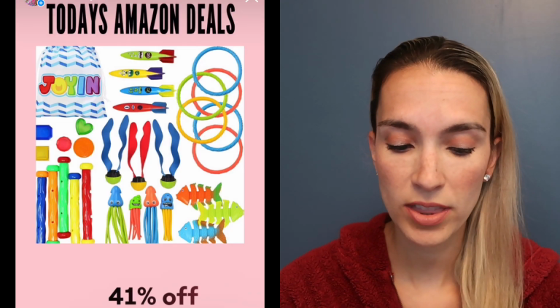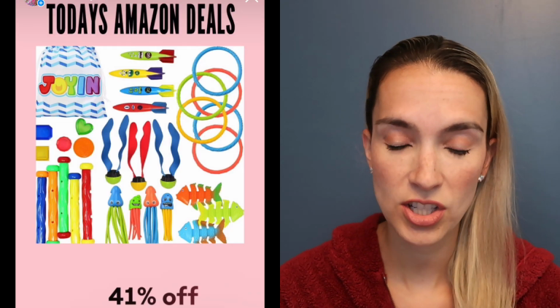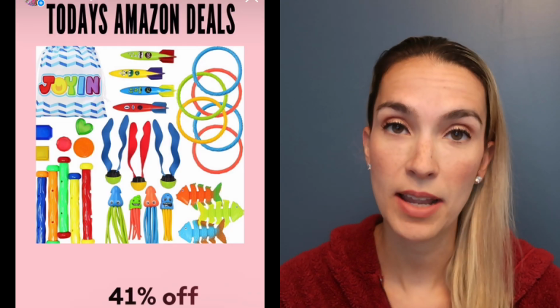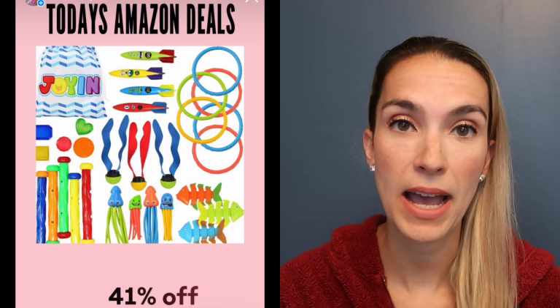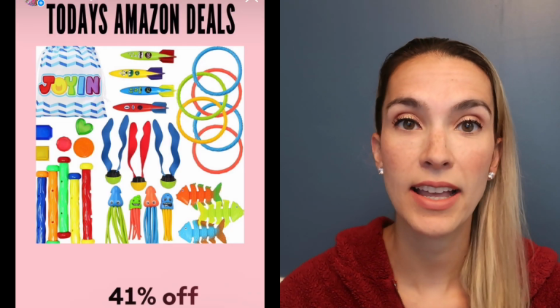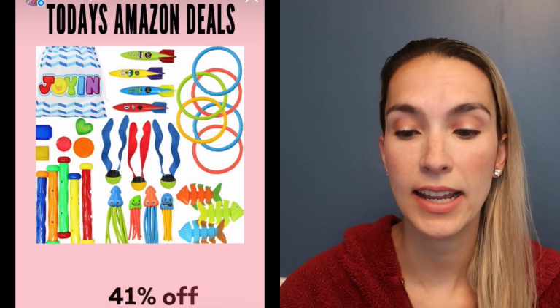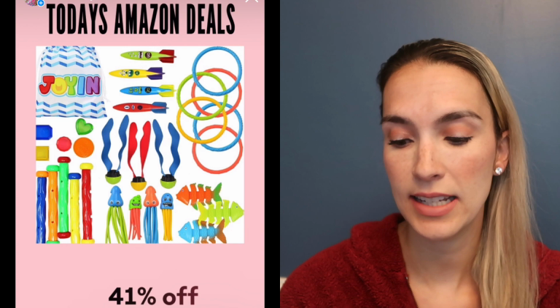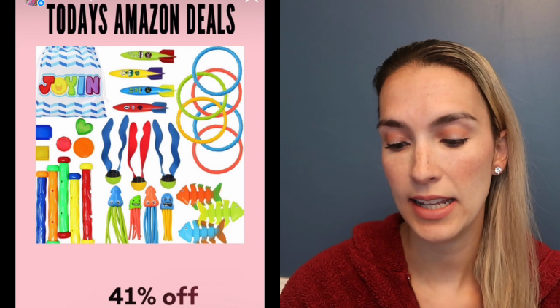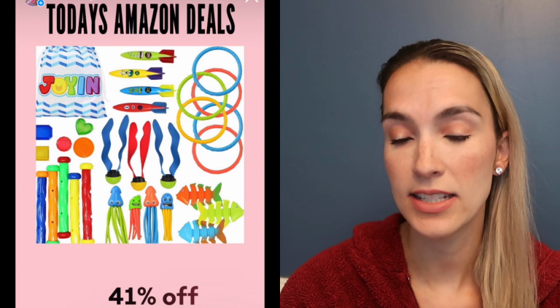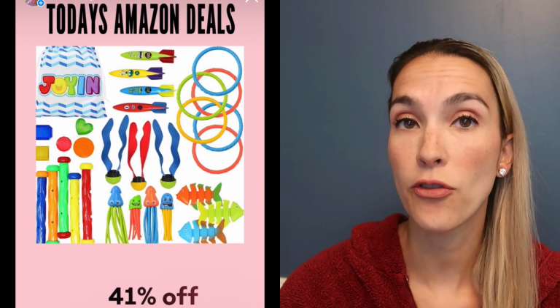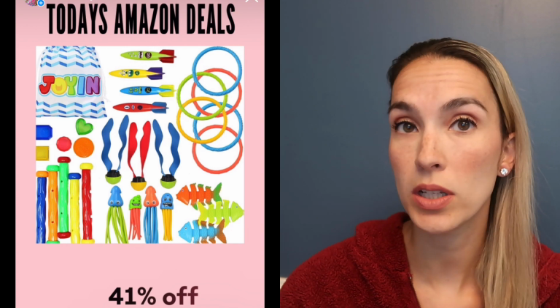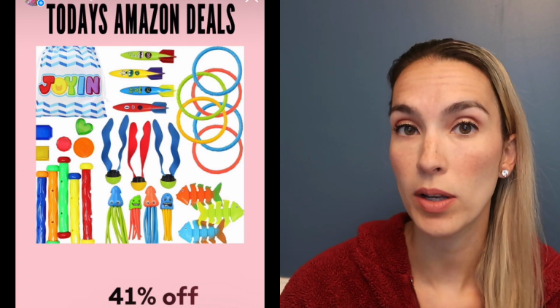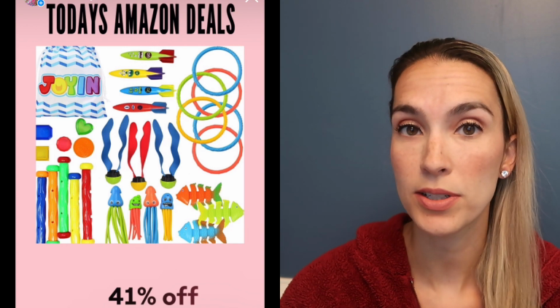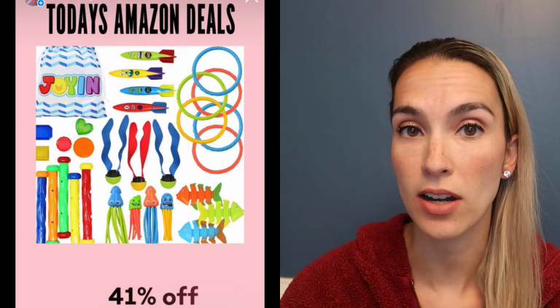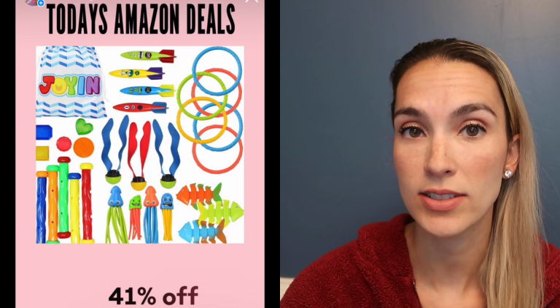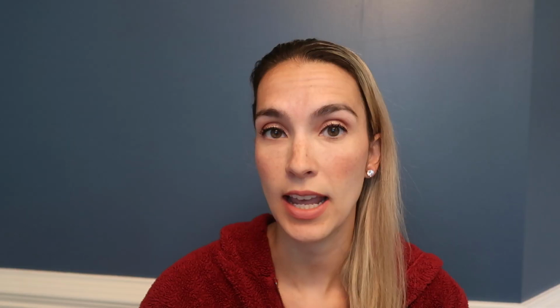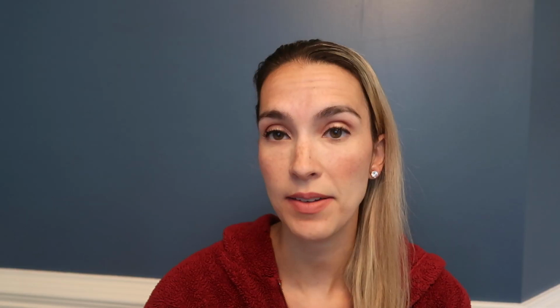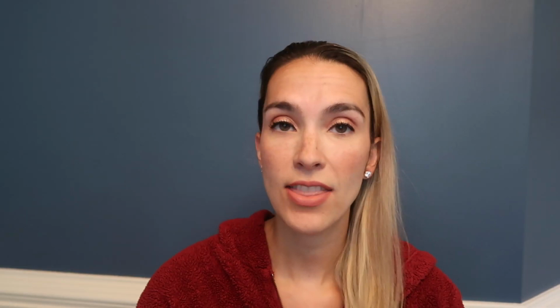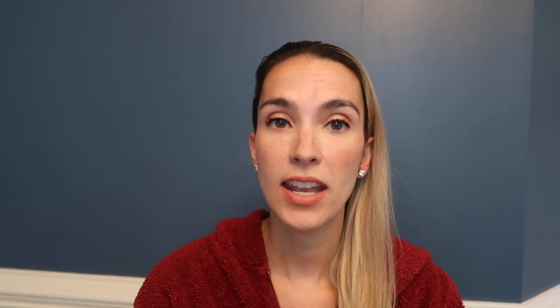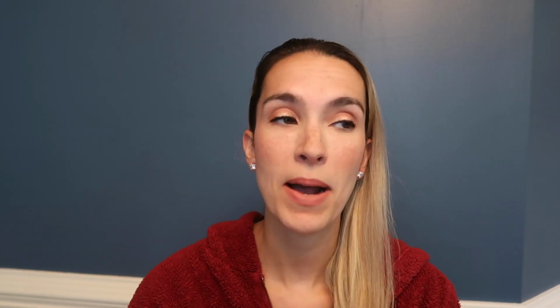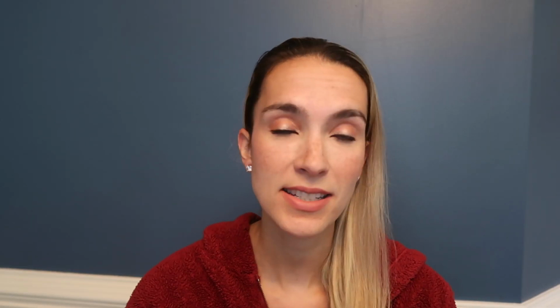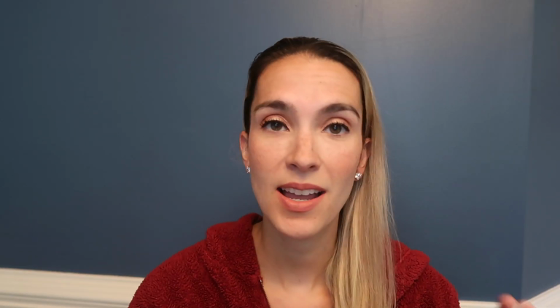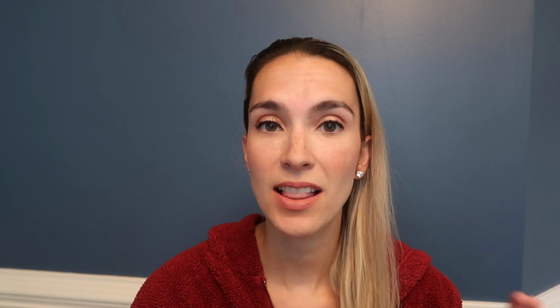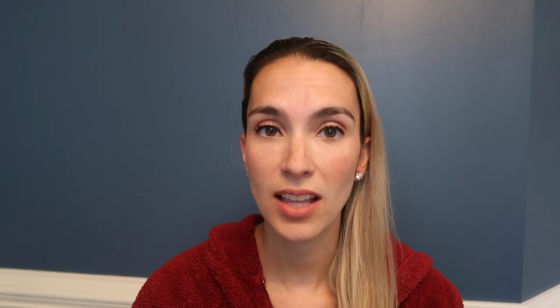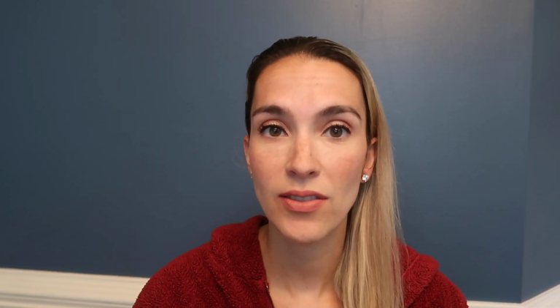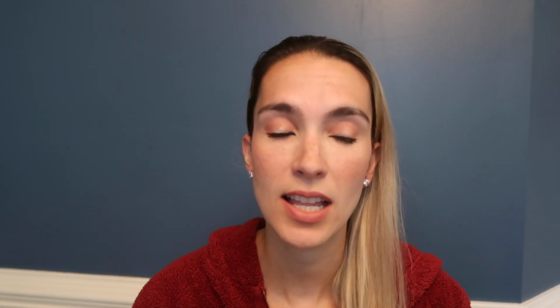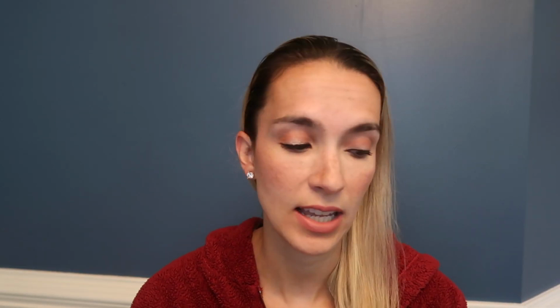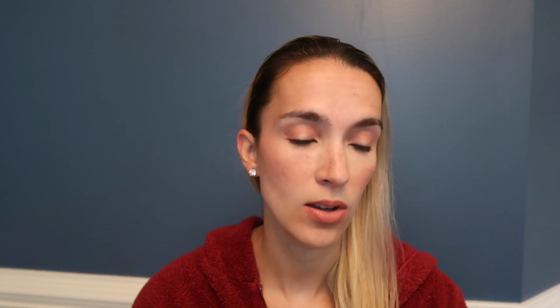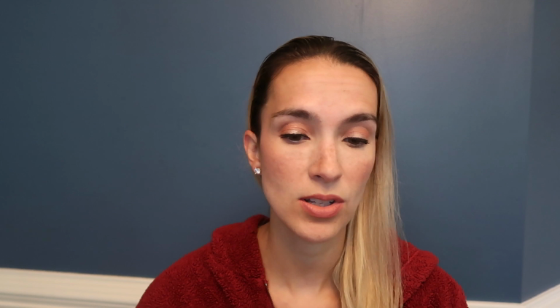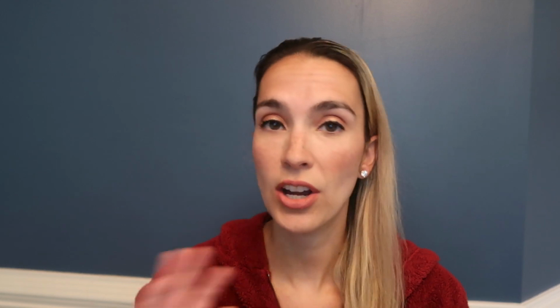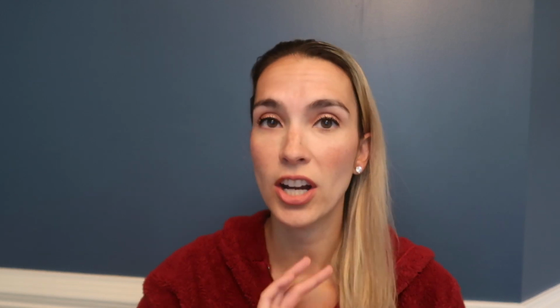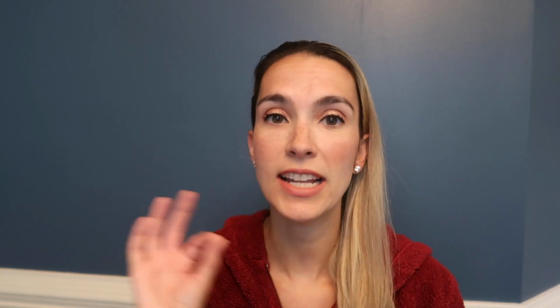Our dive pool toys come with a giant bag and are 41% off today.